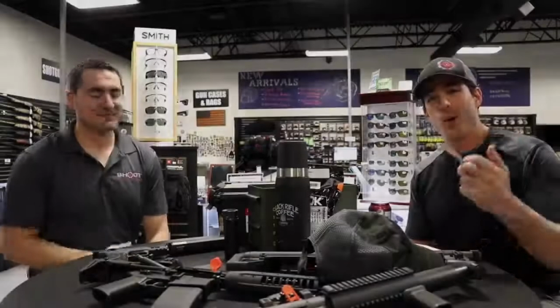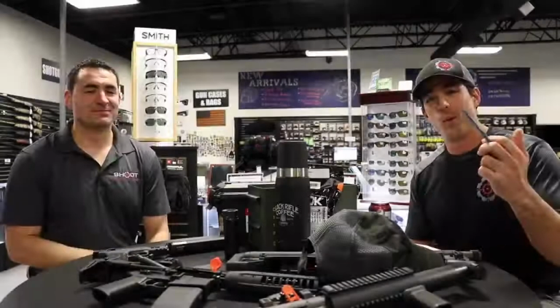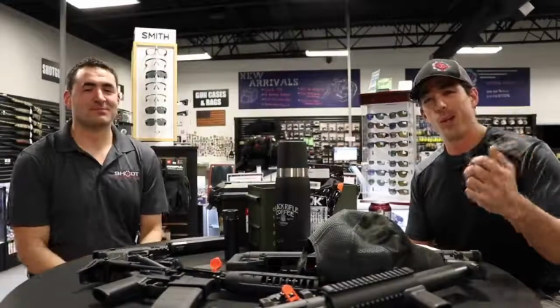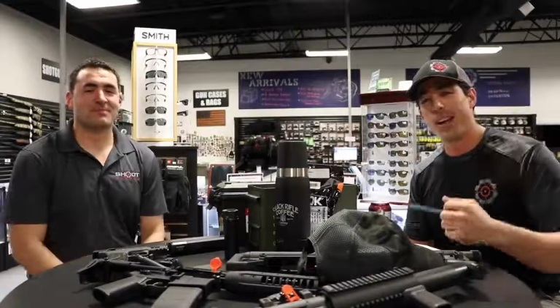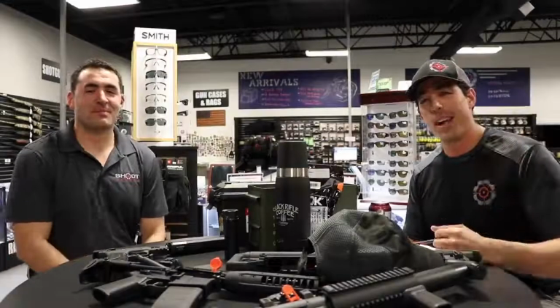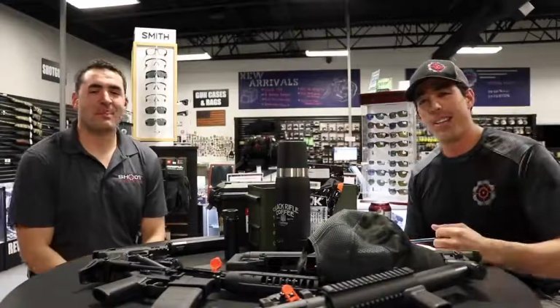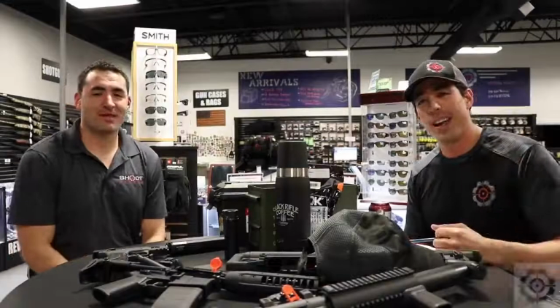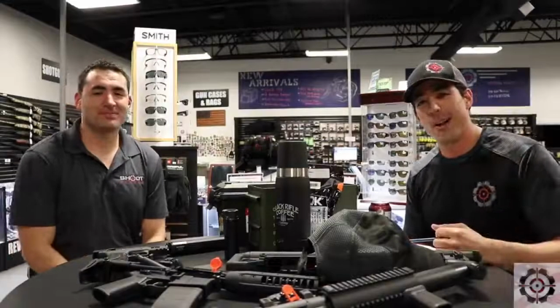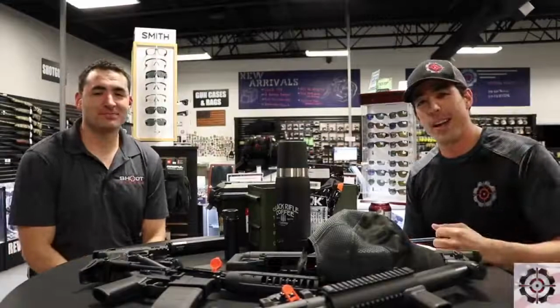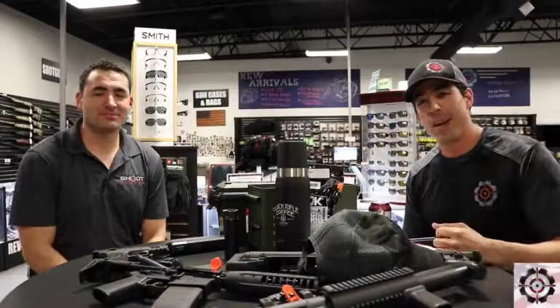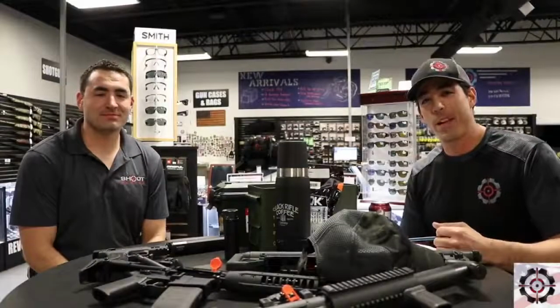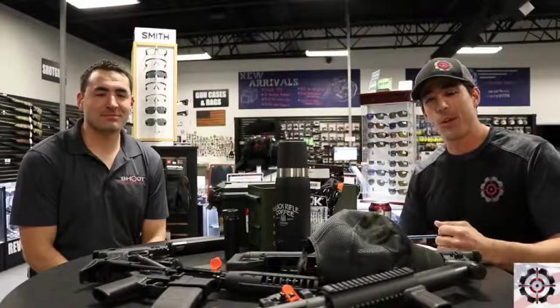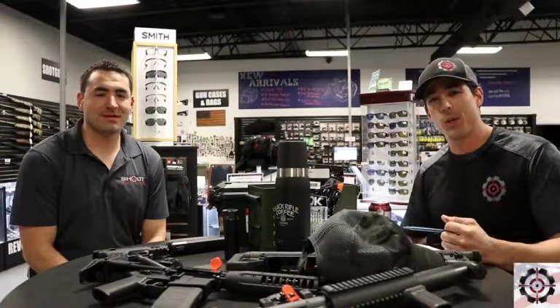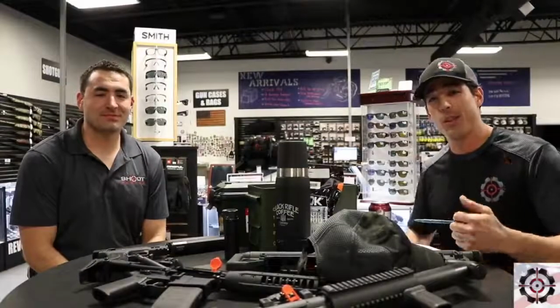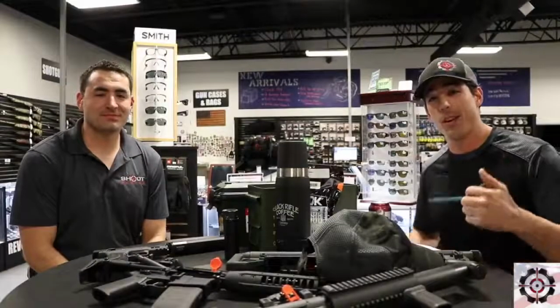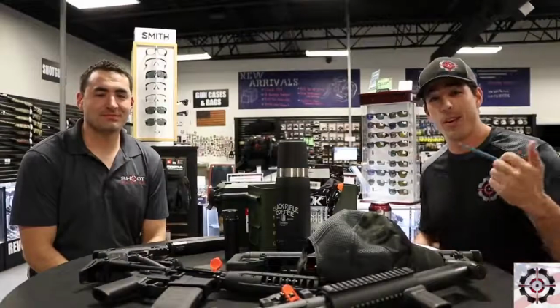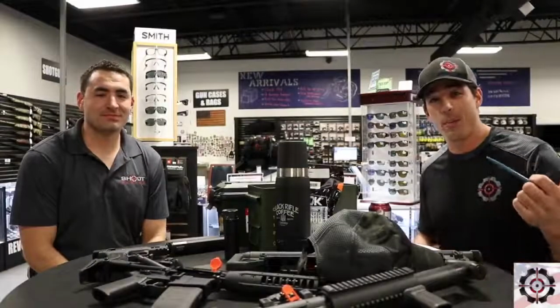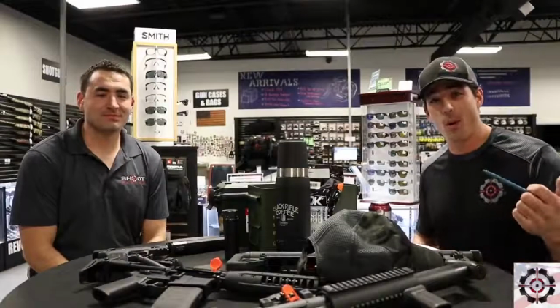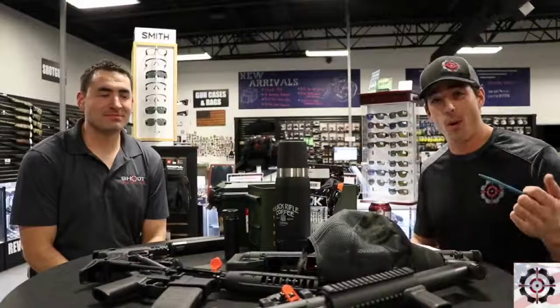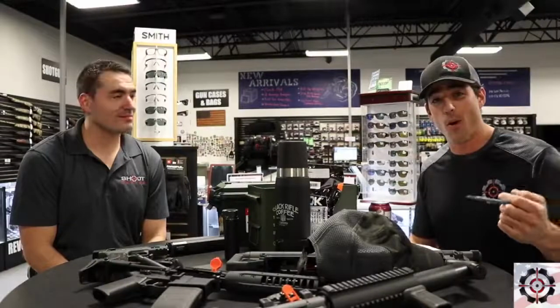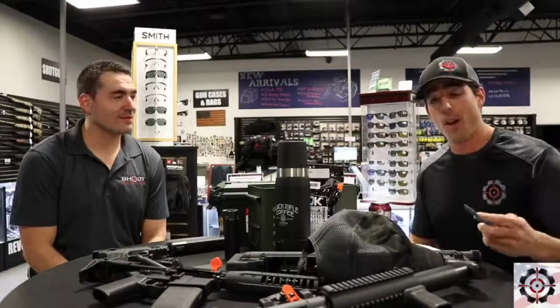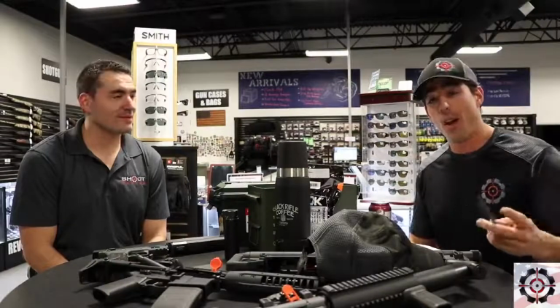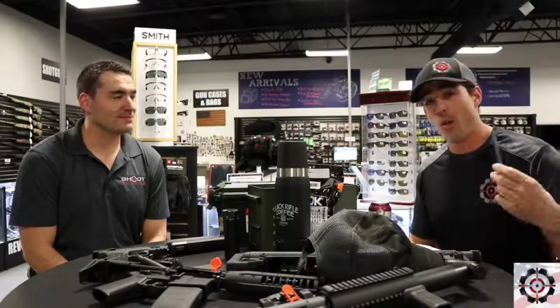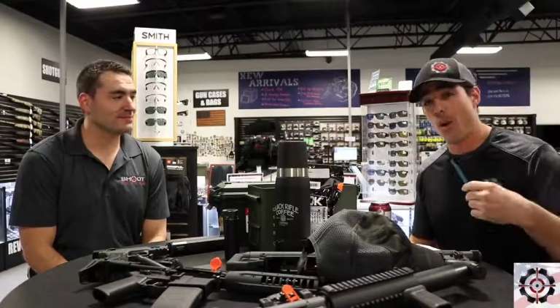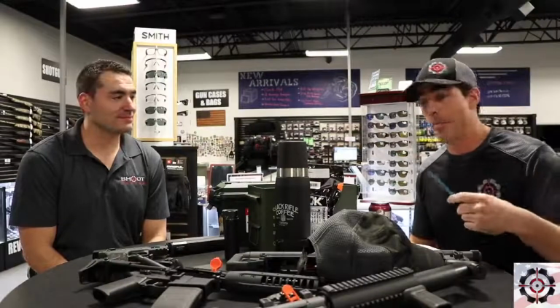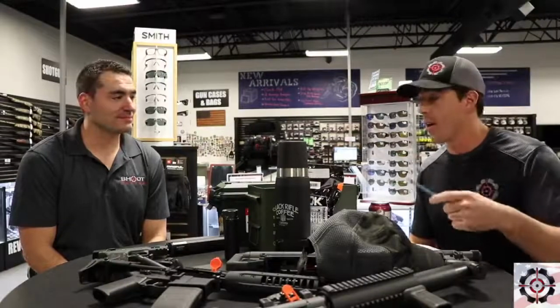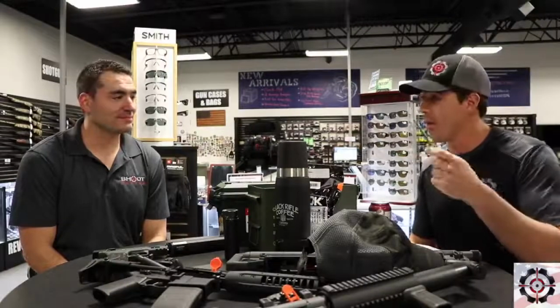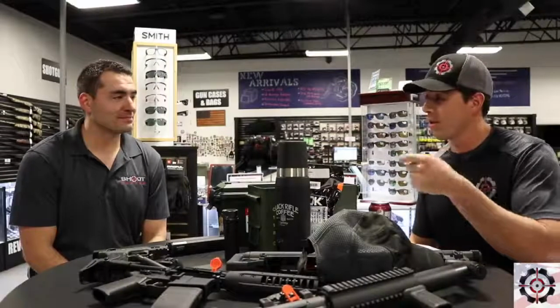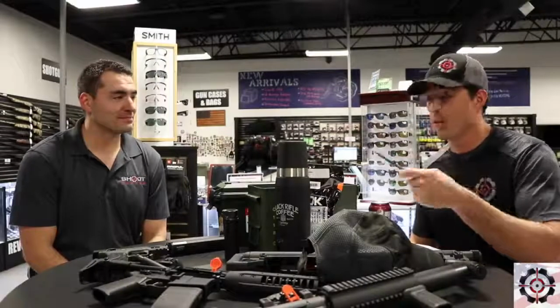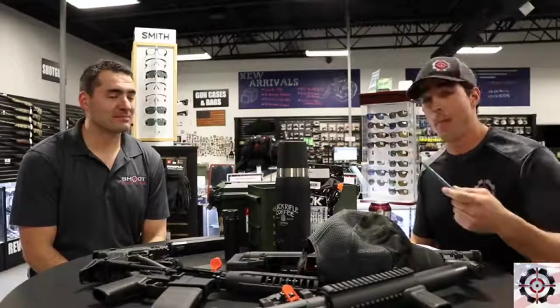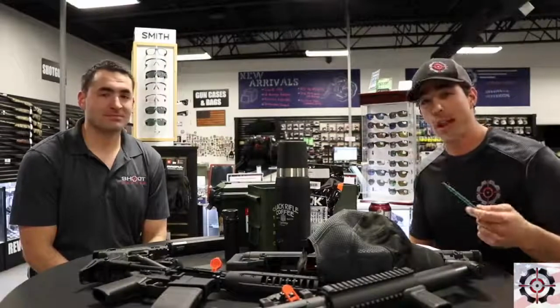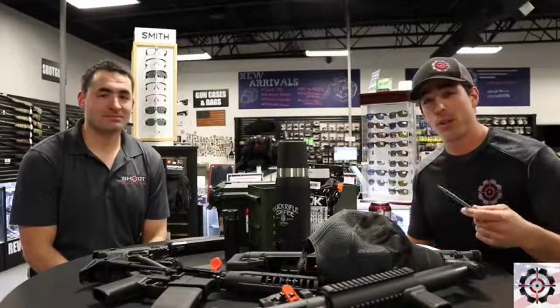What's going on guys? Aaron and Cameron down at Shoot Center, Cape Coral — owner operator and store manager.